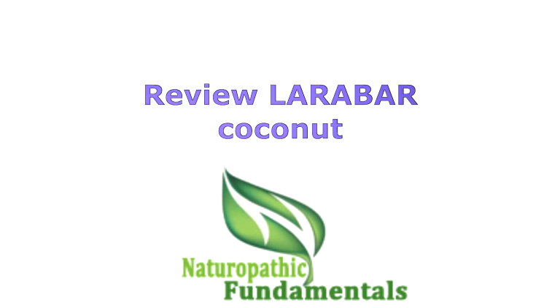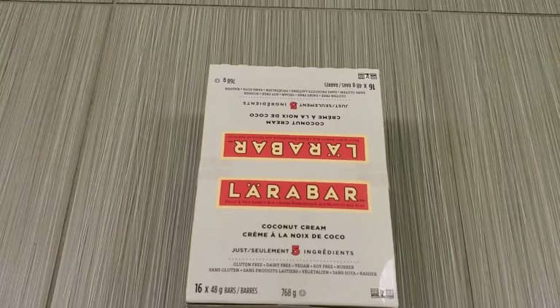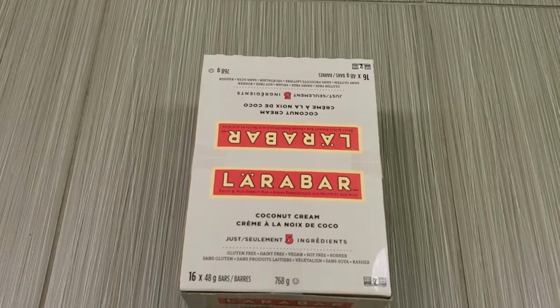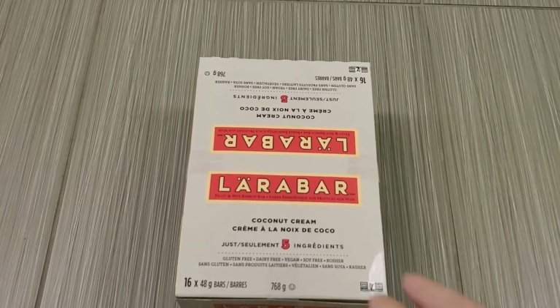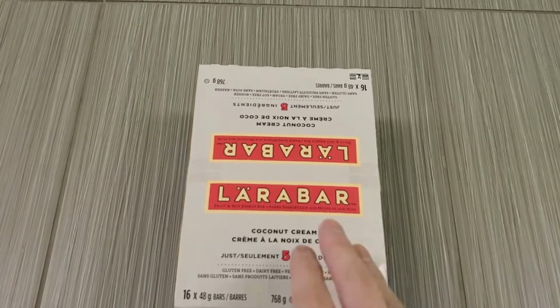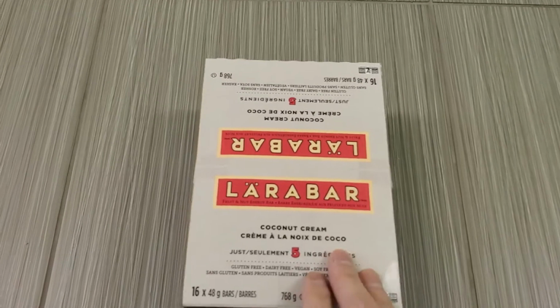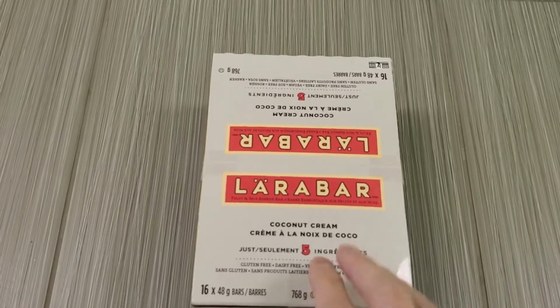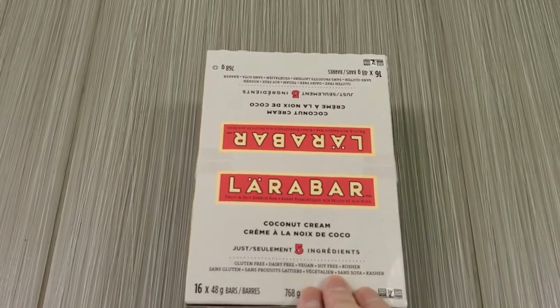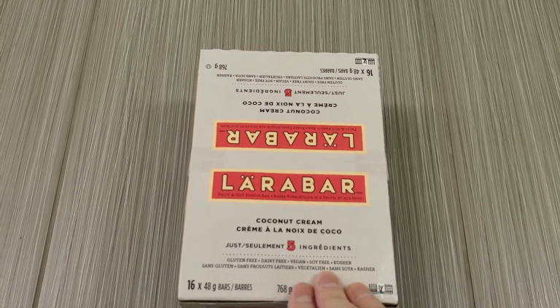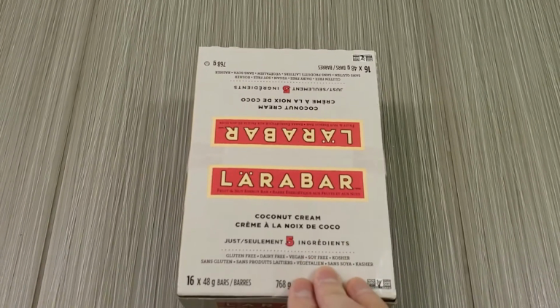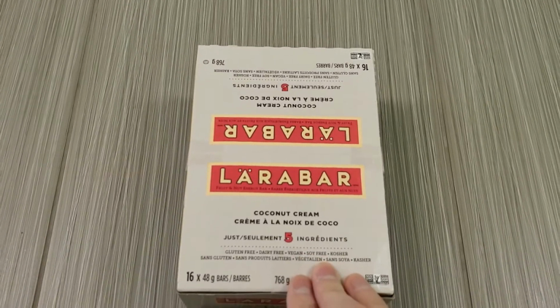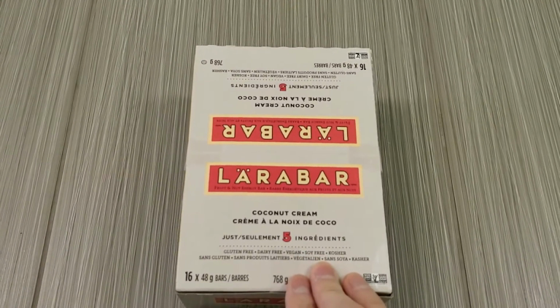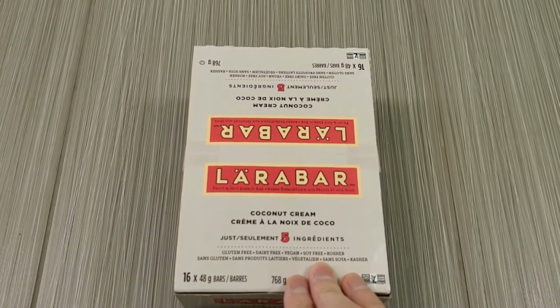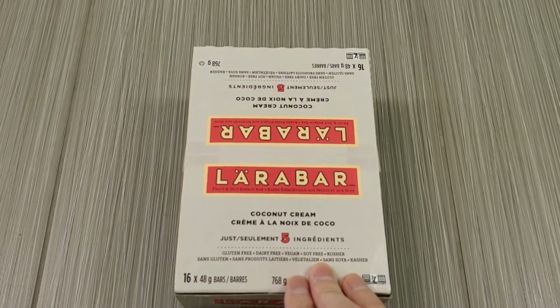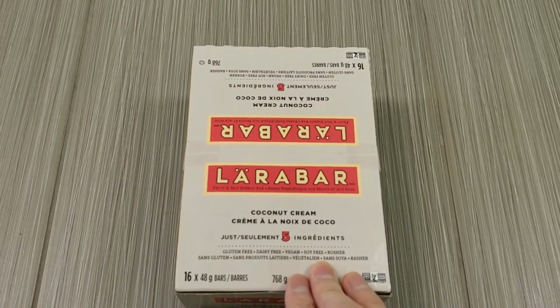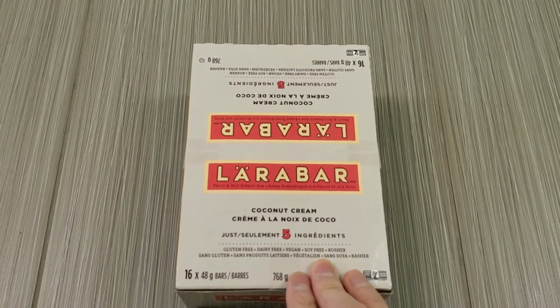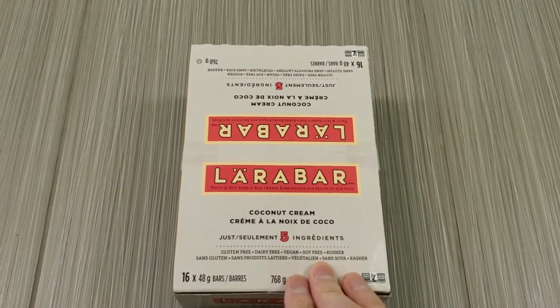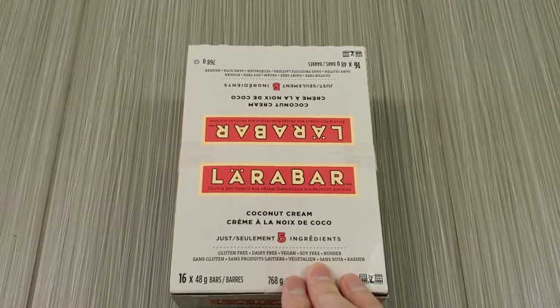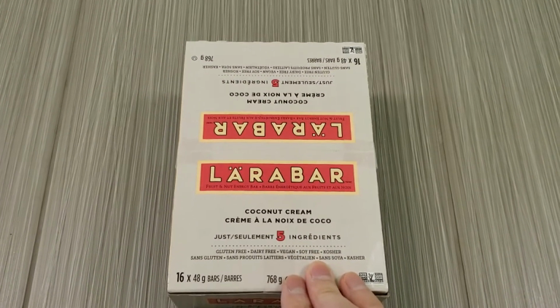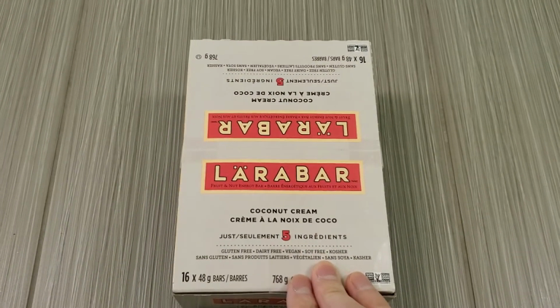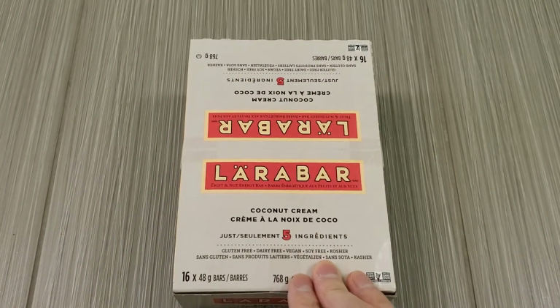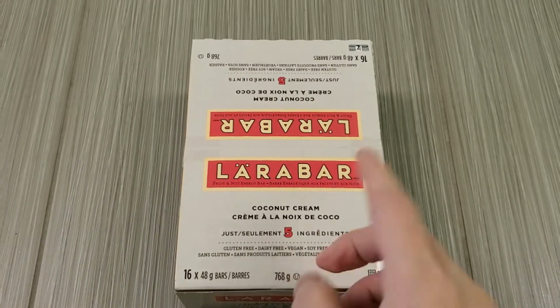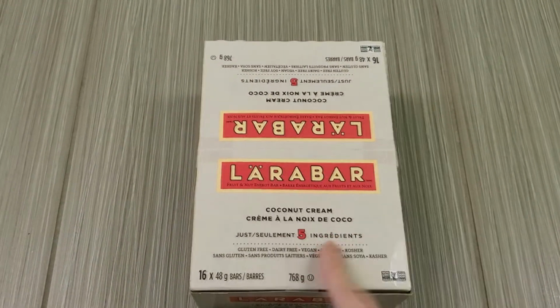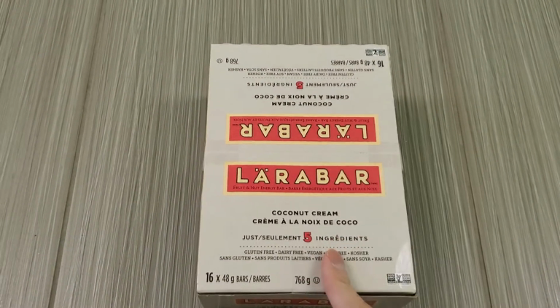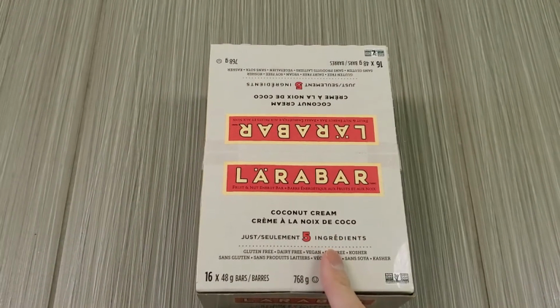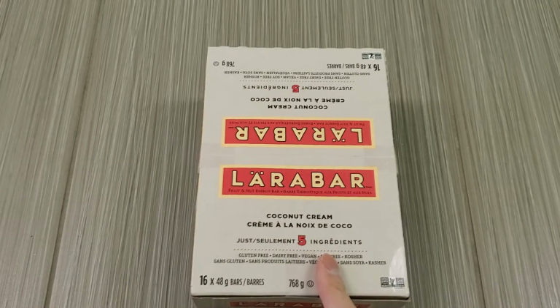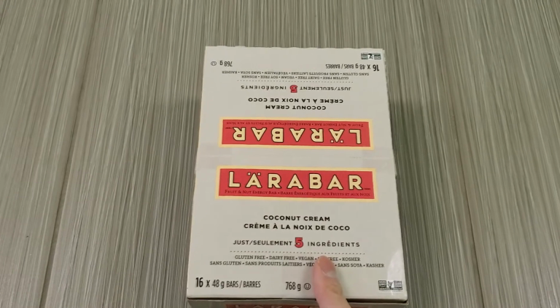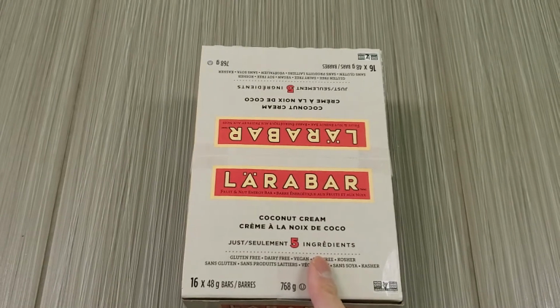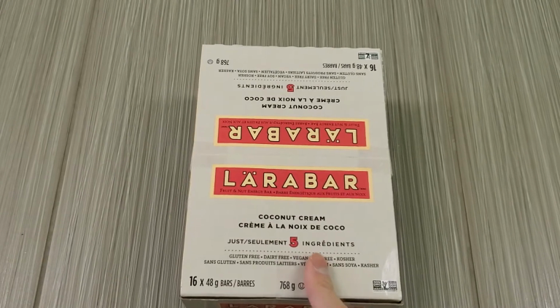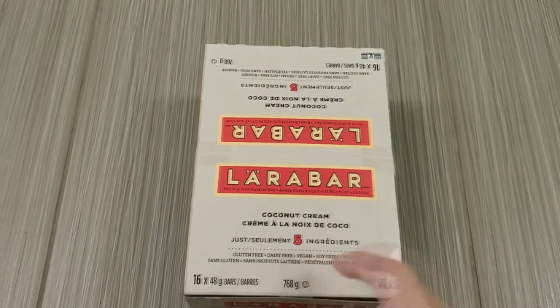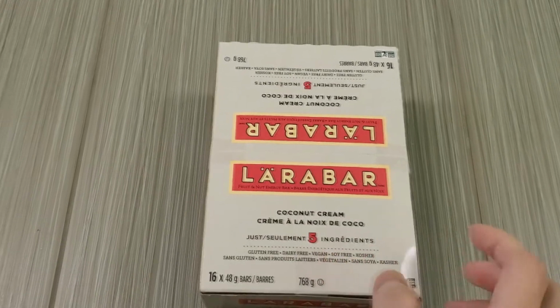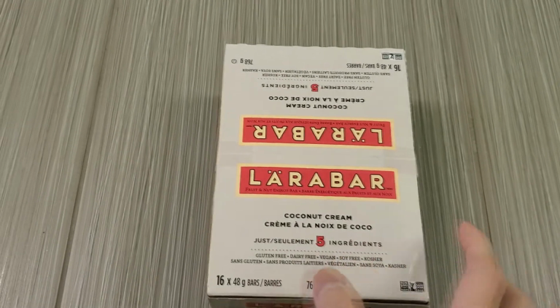All right guys, I'm gonna be doing a review of this Larabar Coconut Cream. These are on sale for Black Friday, so let's open this up.